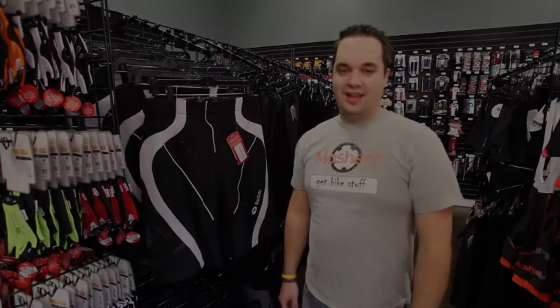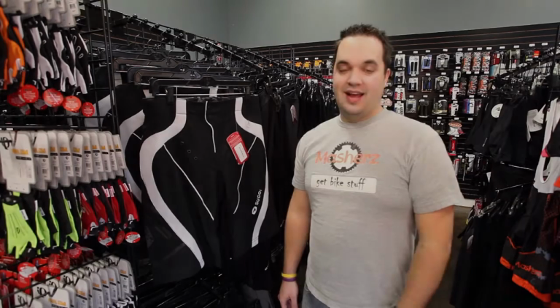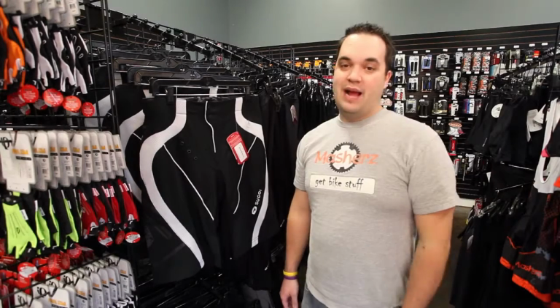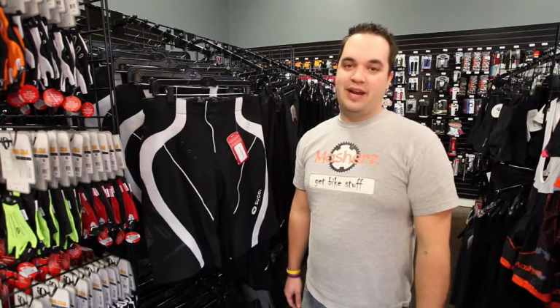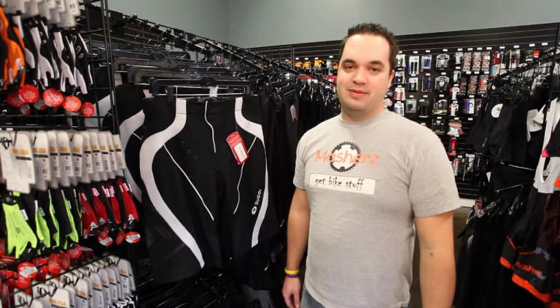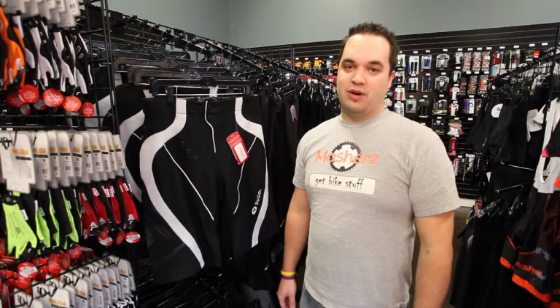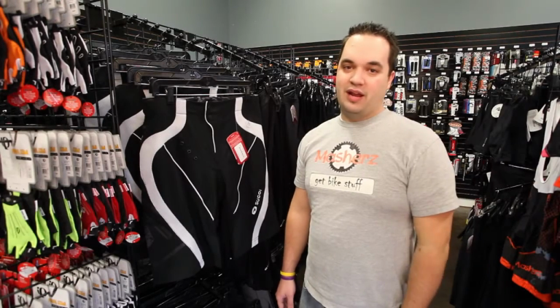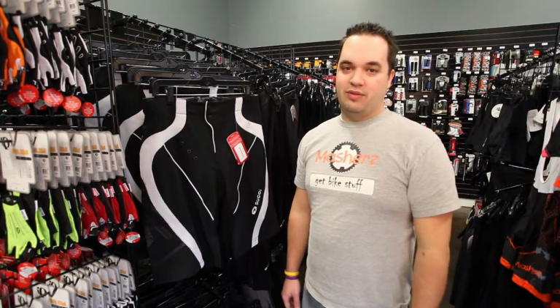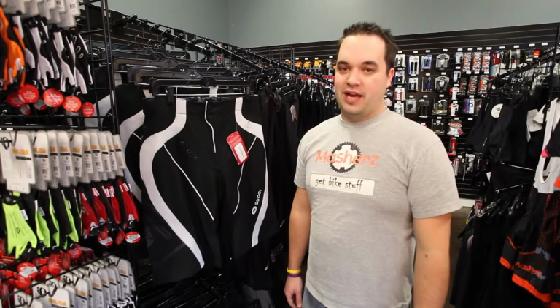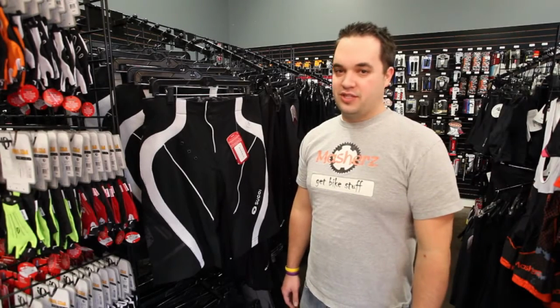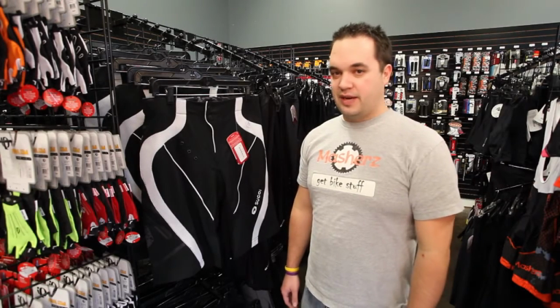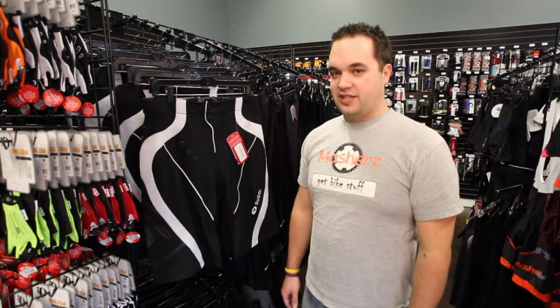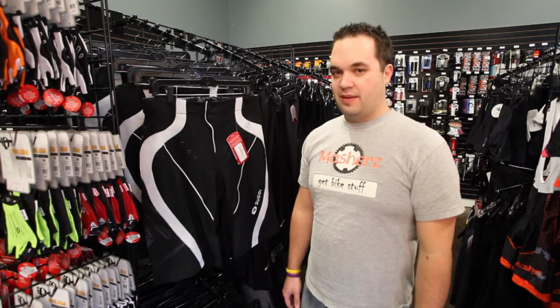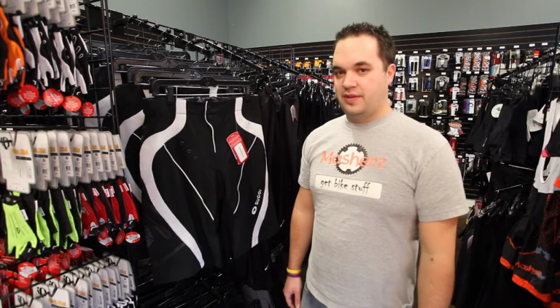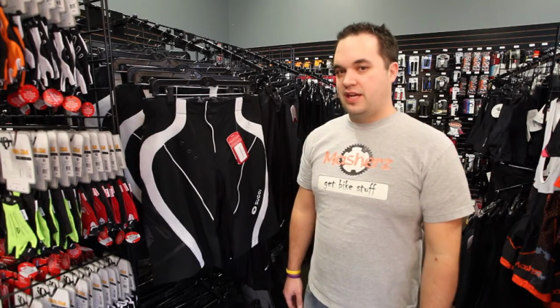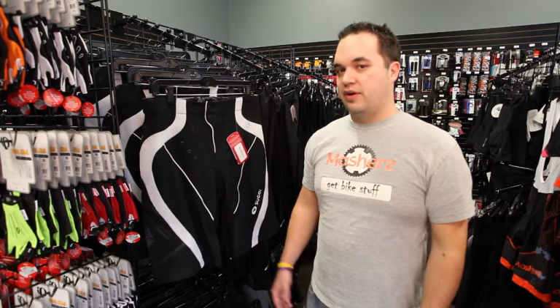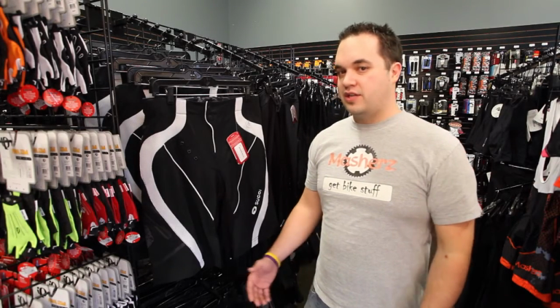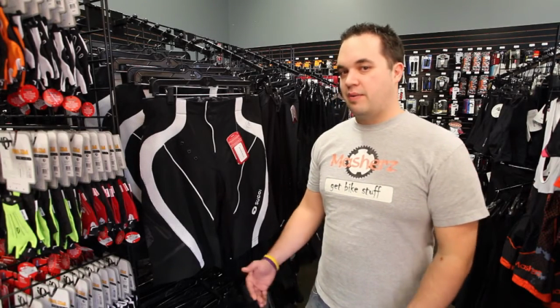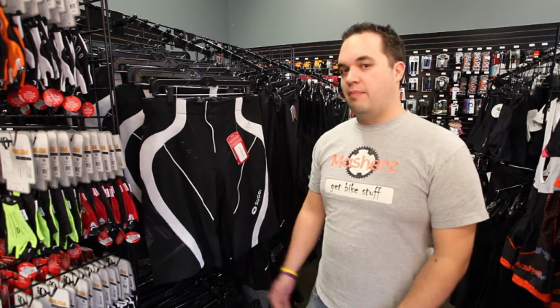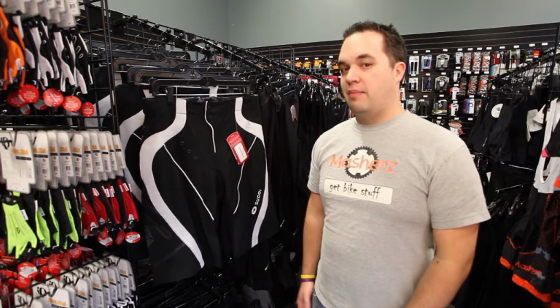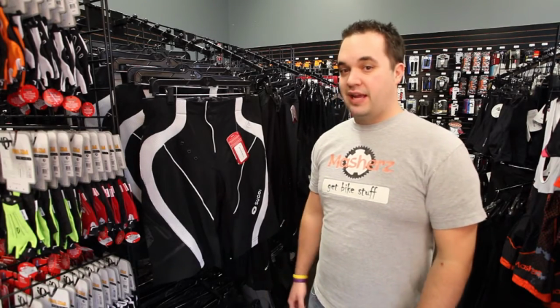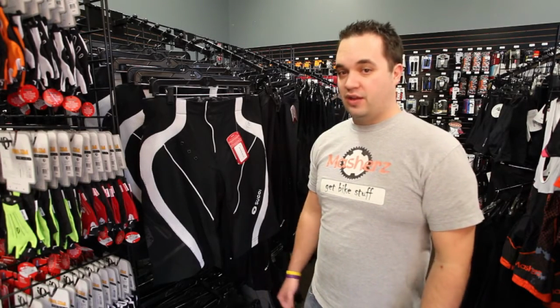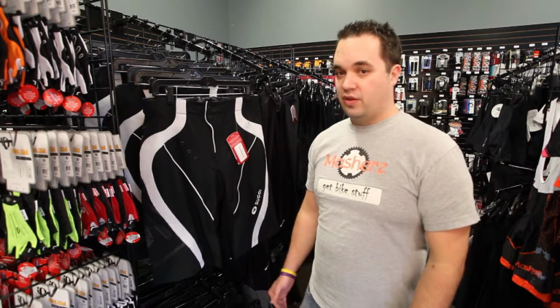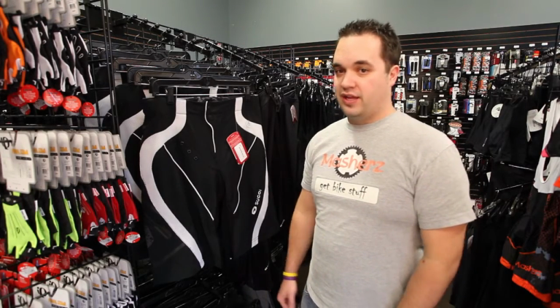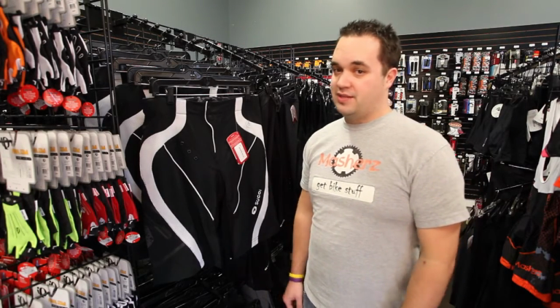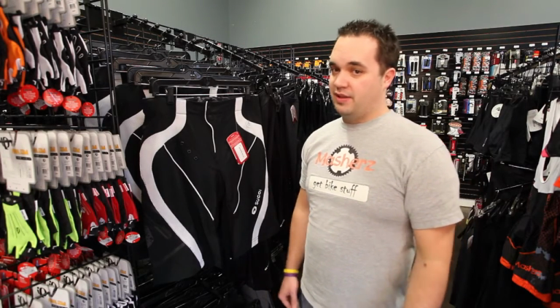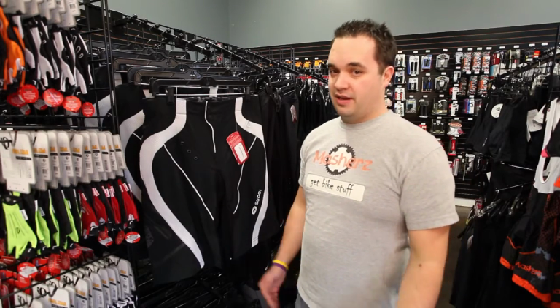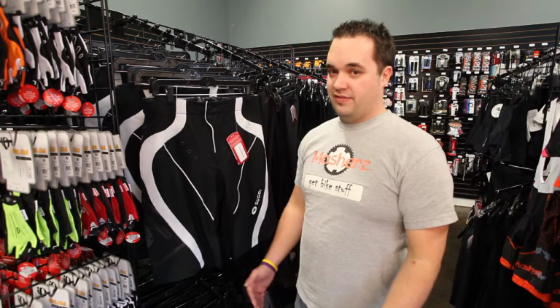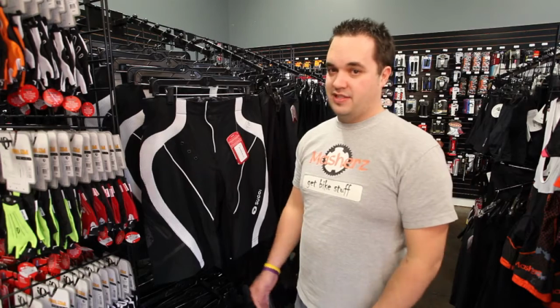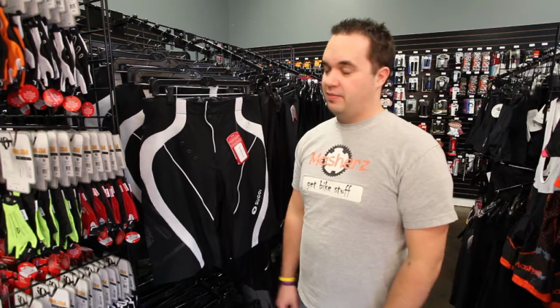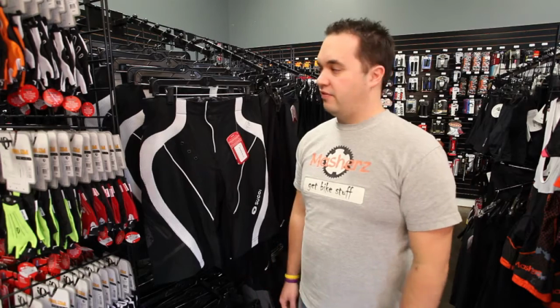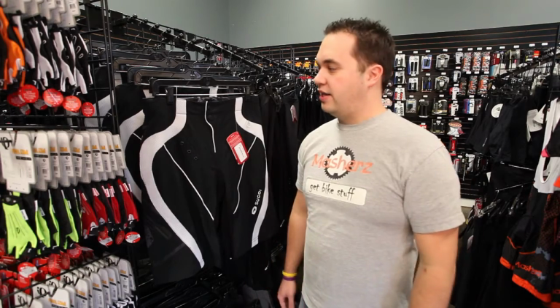Hi, my name is Brian with Mashers Bike Shop. Today we're going to talk about mountain biking clothing and some of the benefits that it provides.